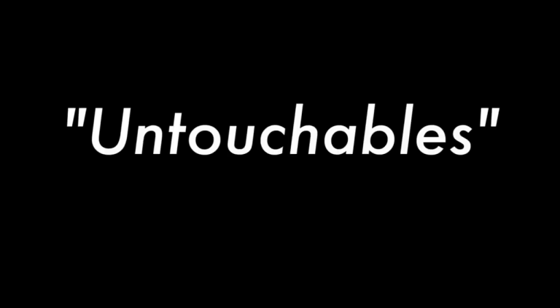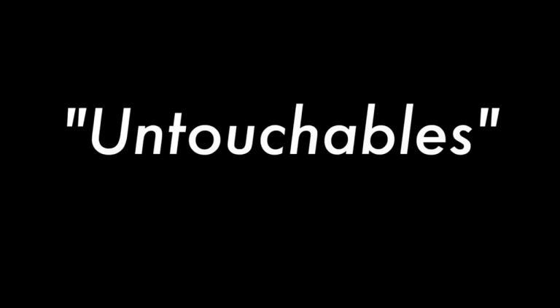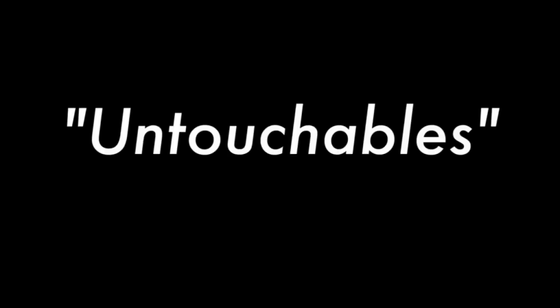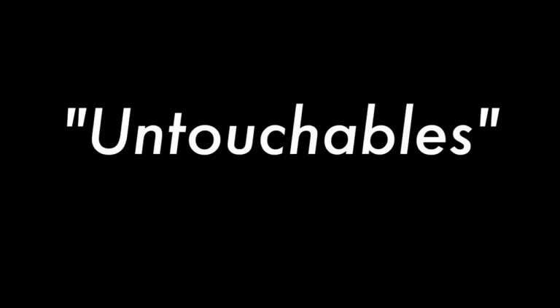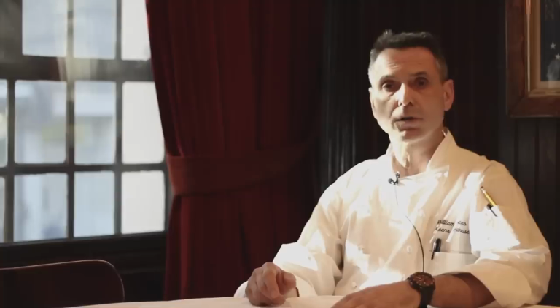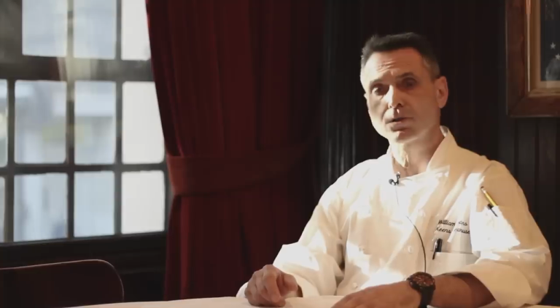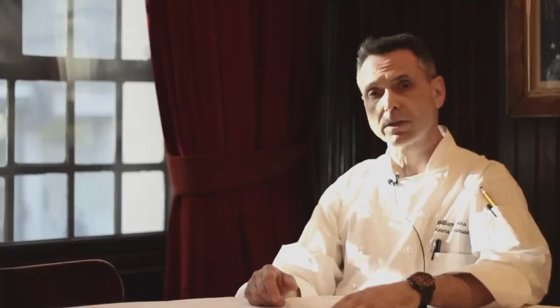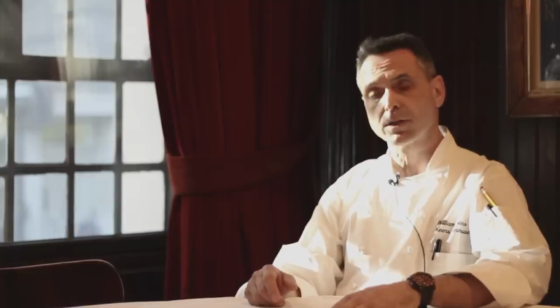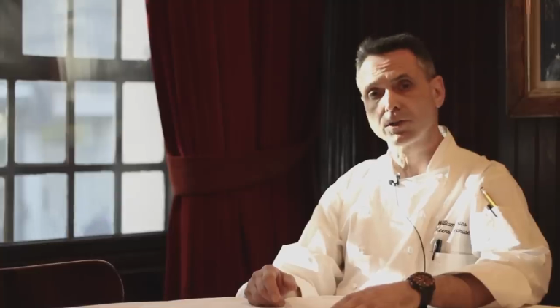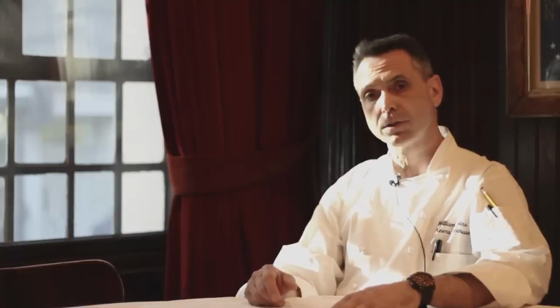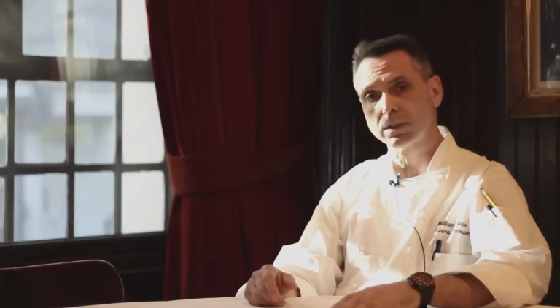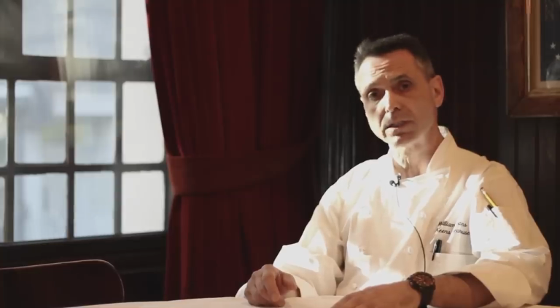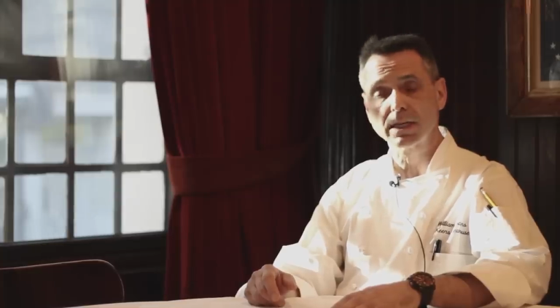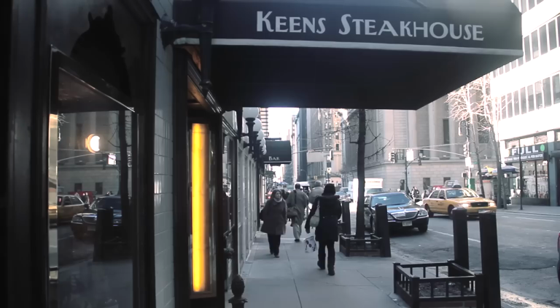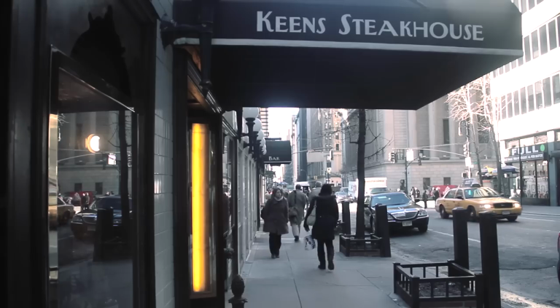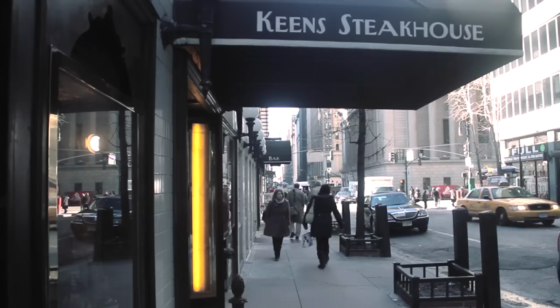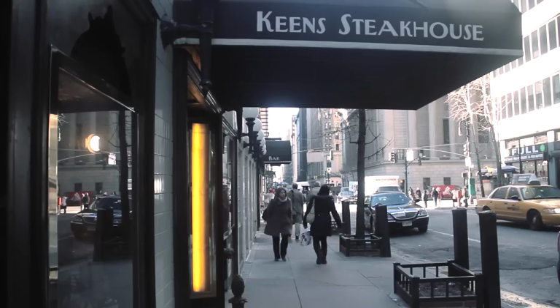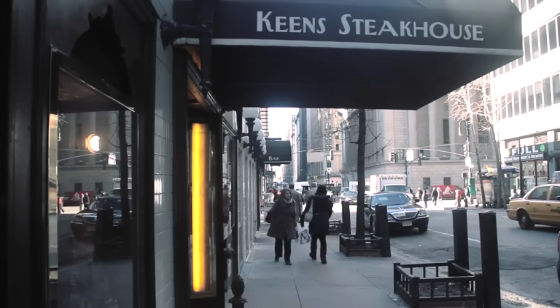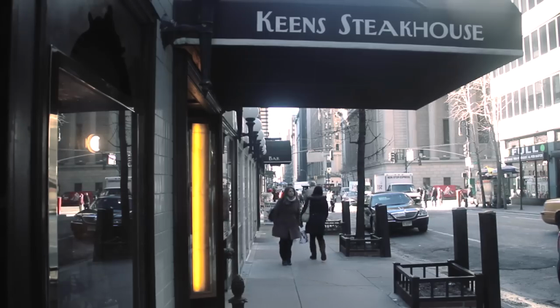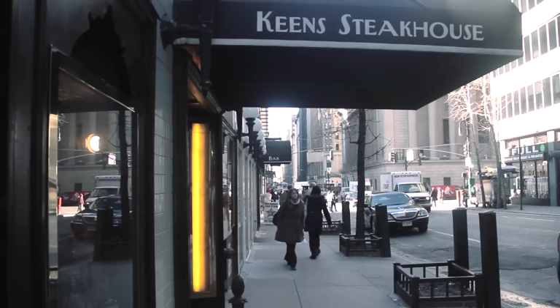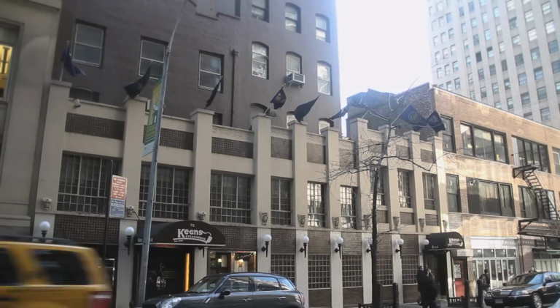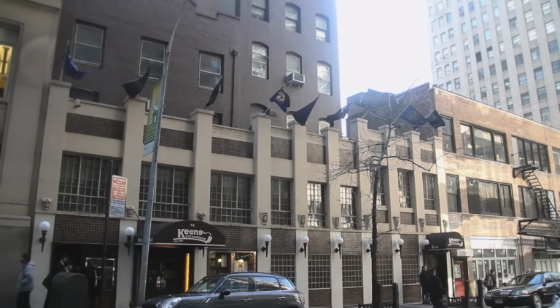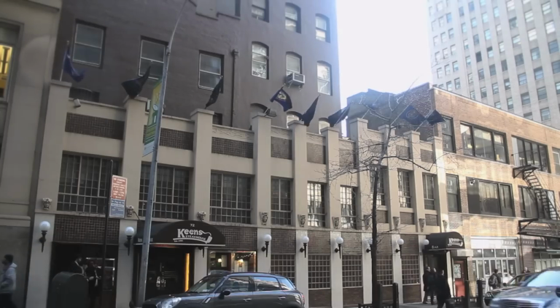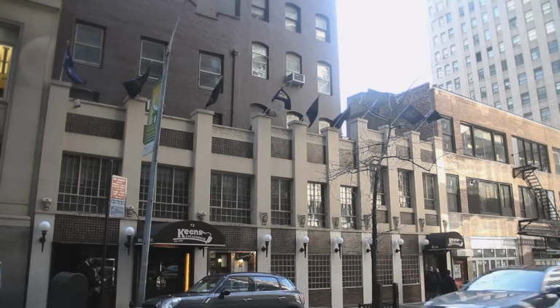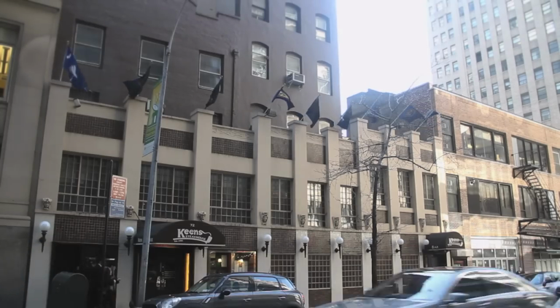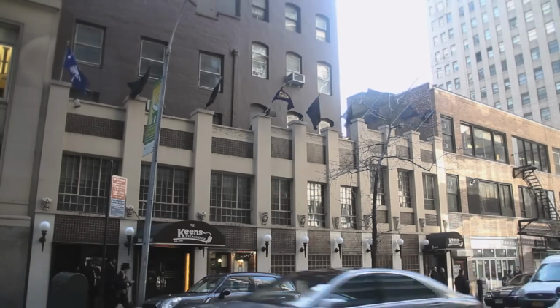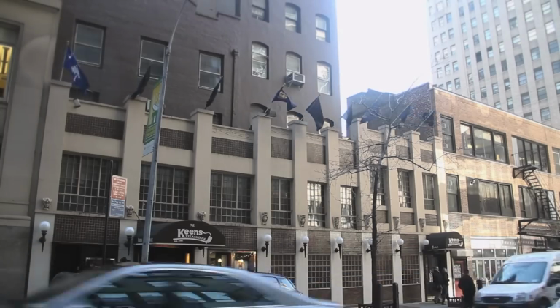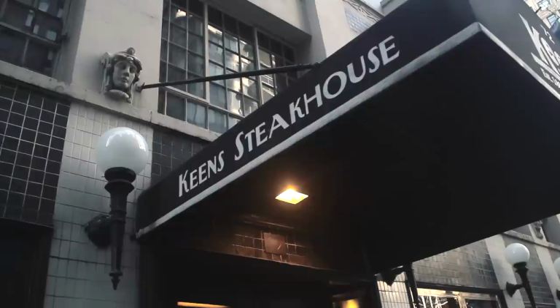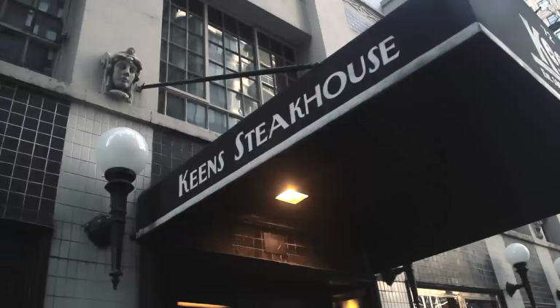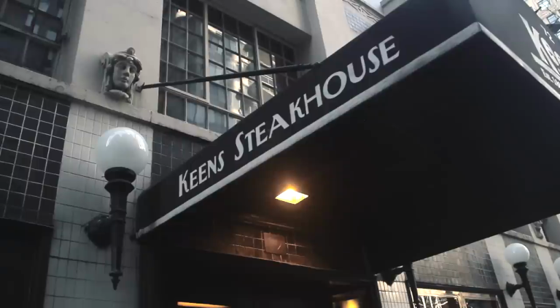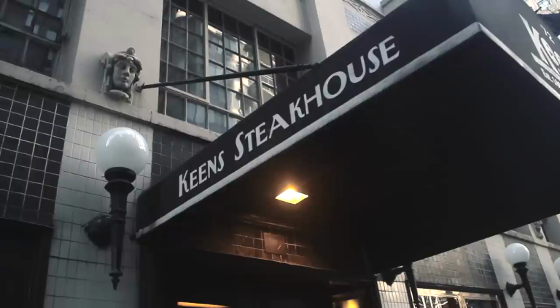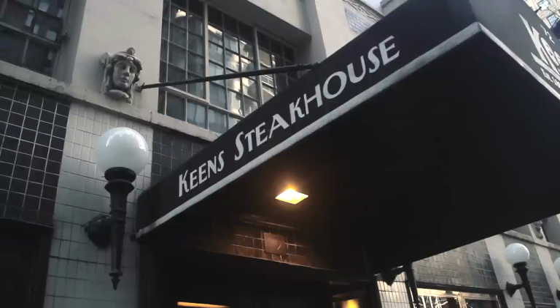My name is Bill Rogers. I'm the executive chef here at Keene's Steakhouse located on 36th Street between 5th and 6th Avenues in New York City.